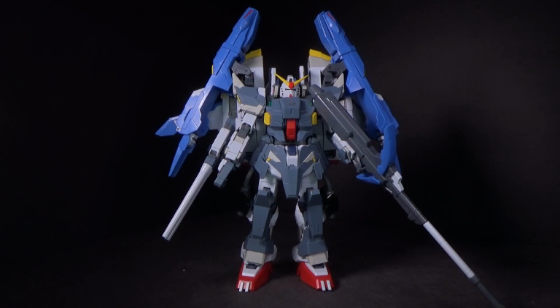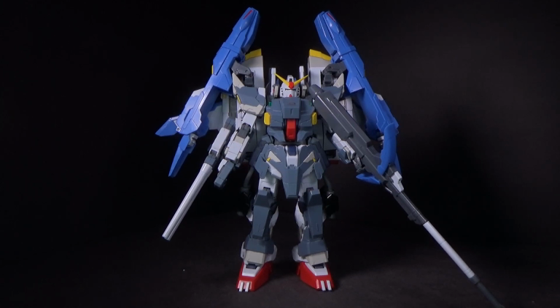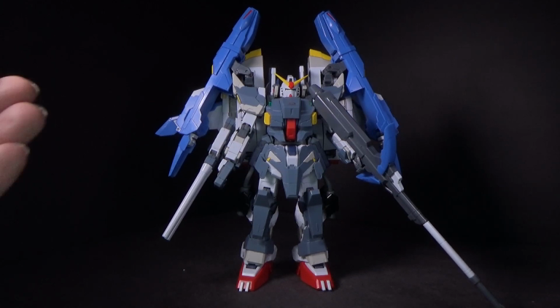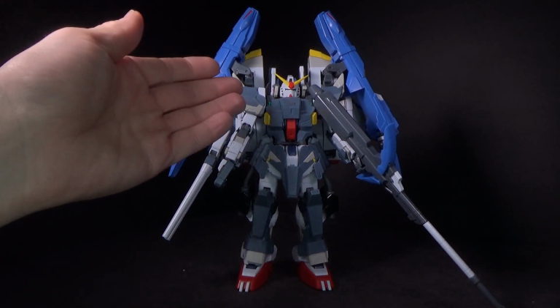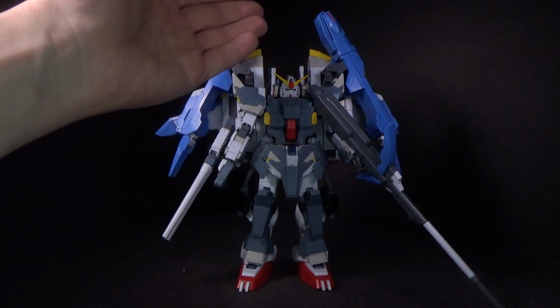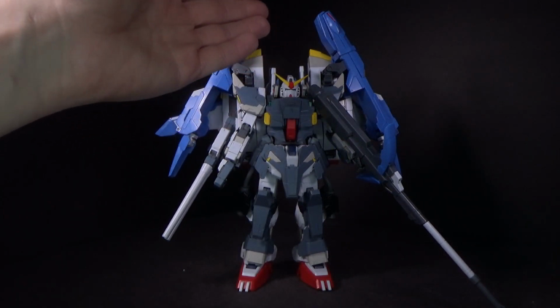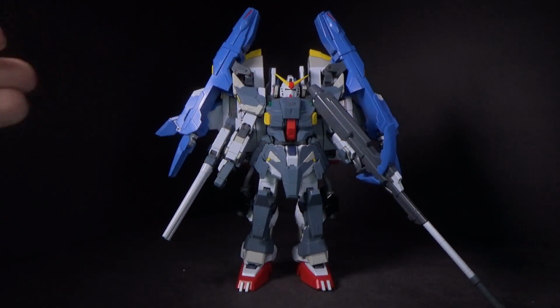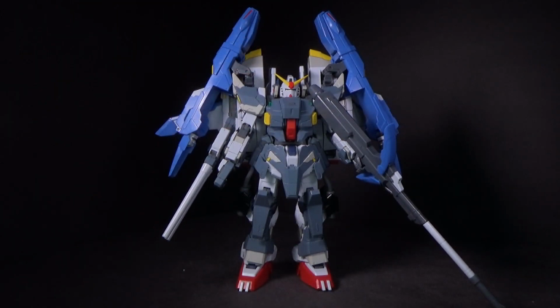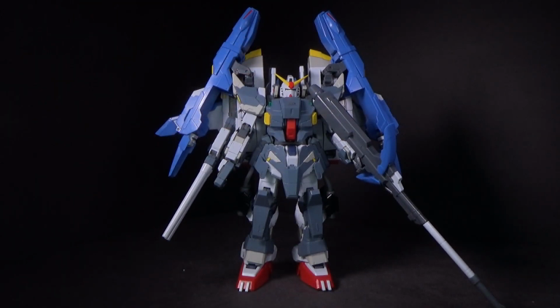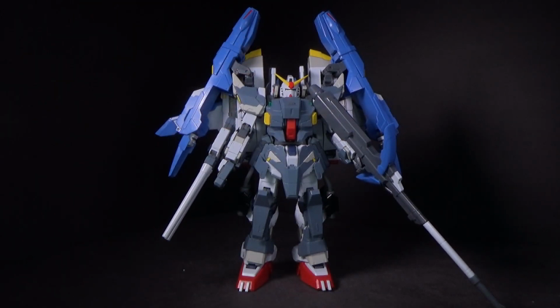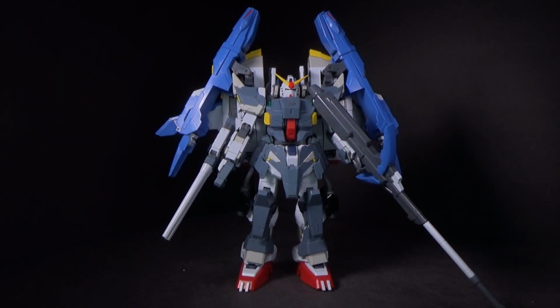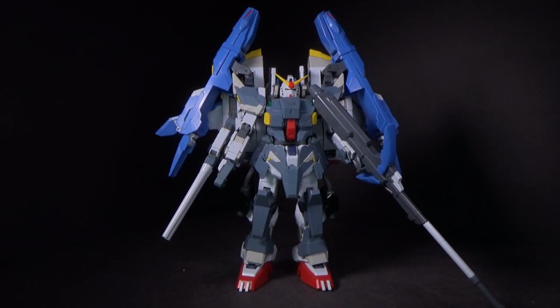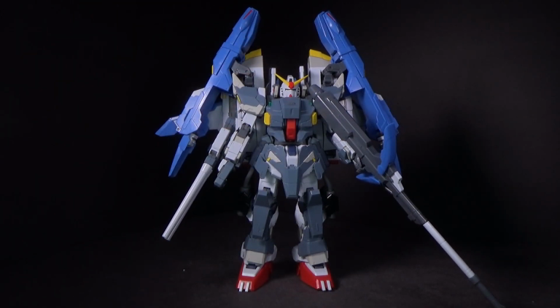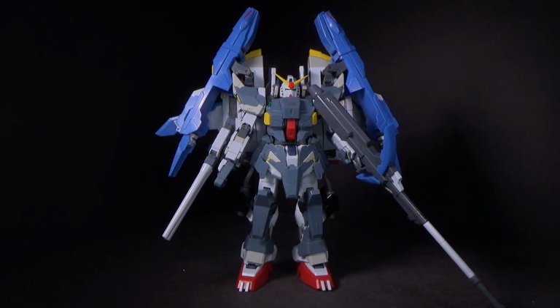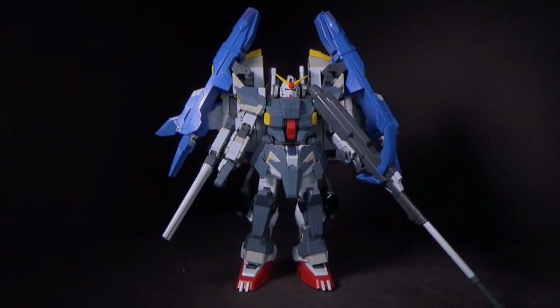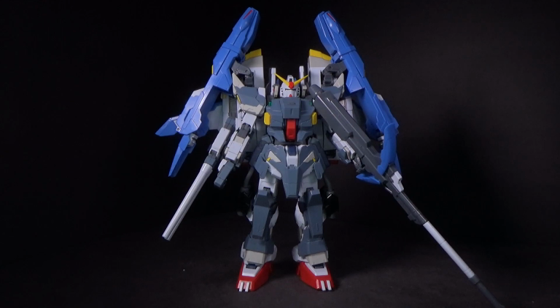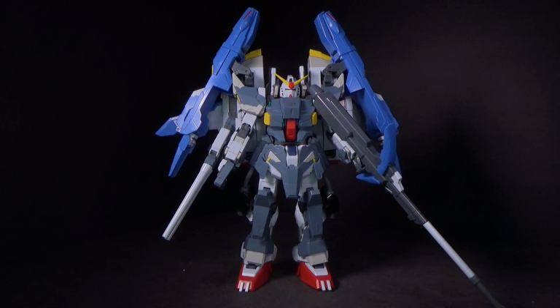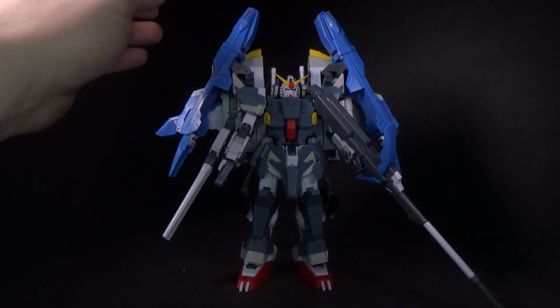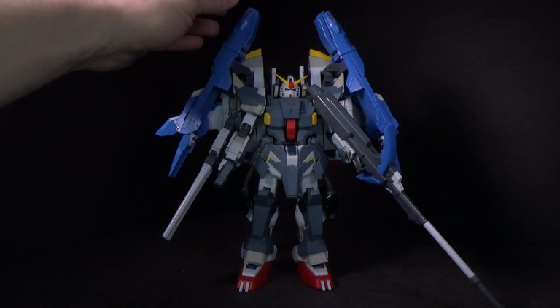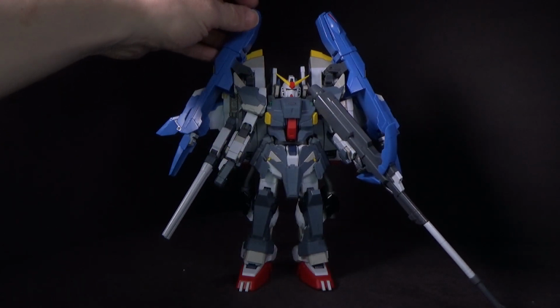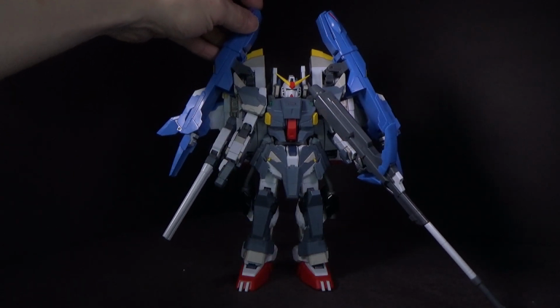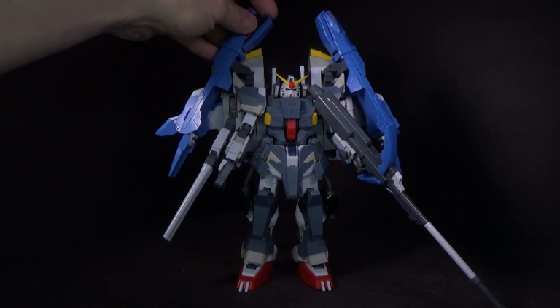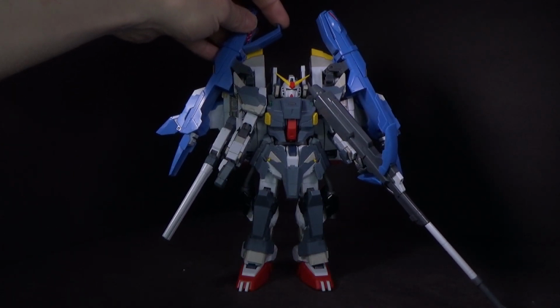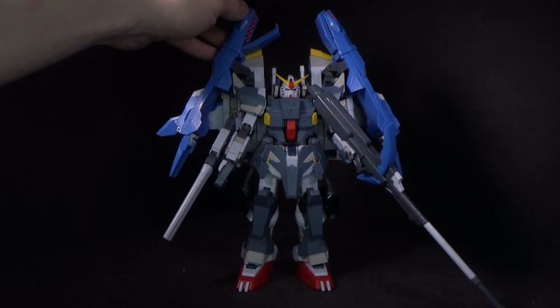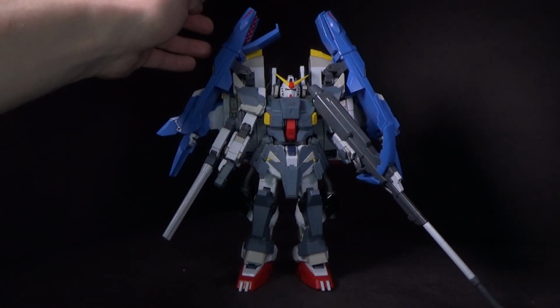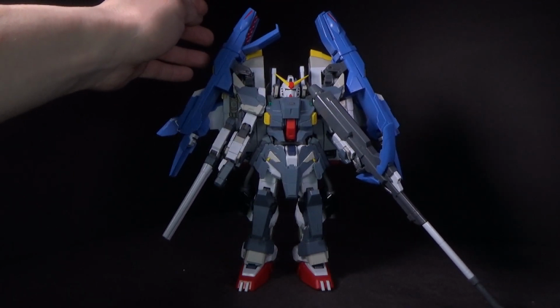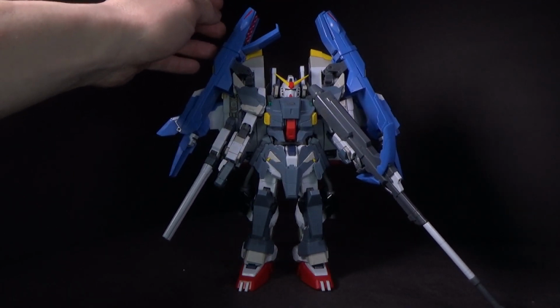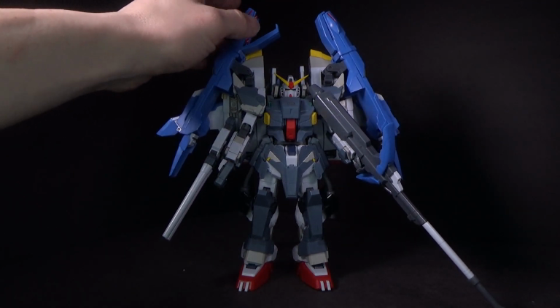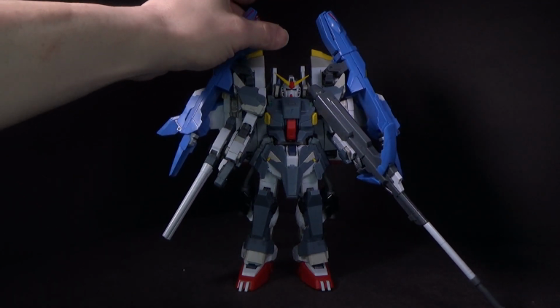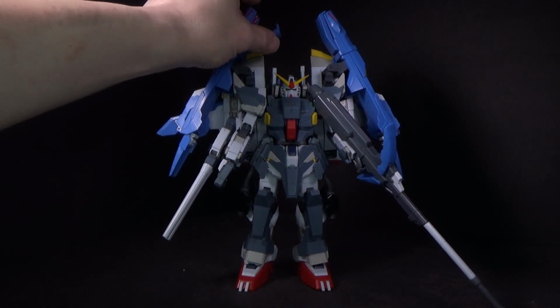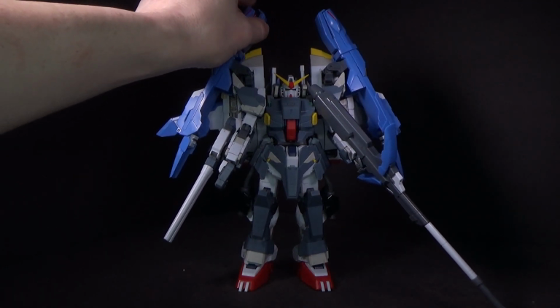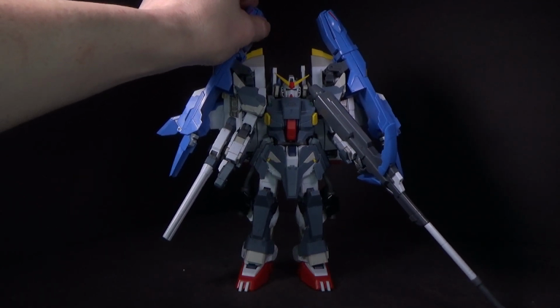And of course the Vulcans, and the beam sabers — and I can't forget missile spam. It's always good.